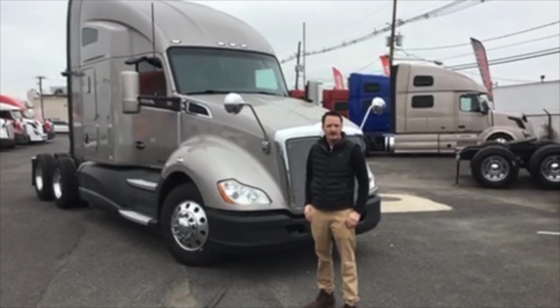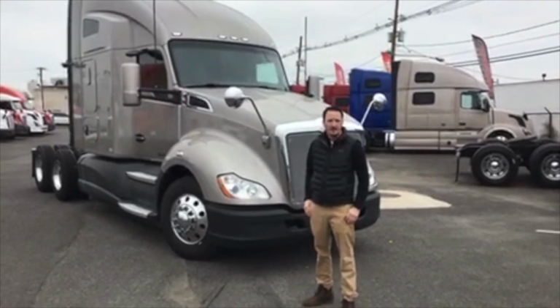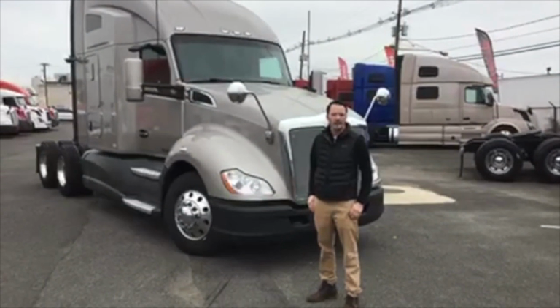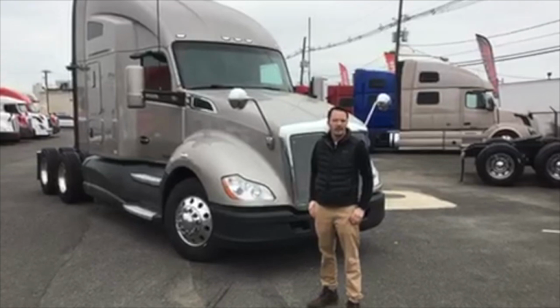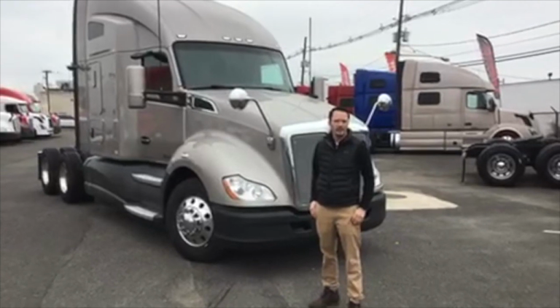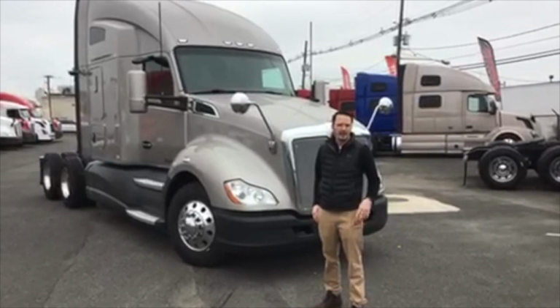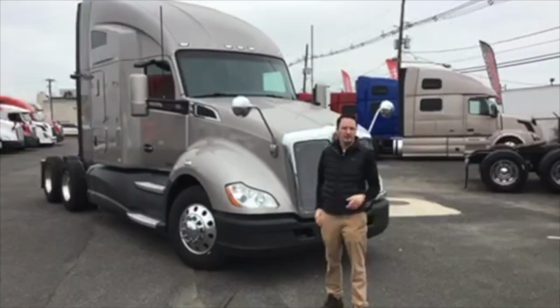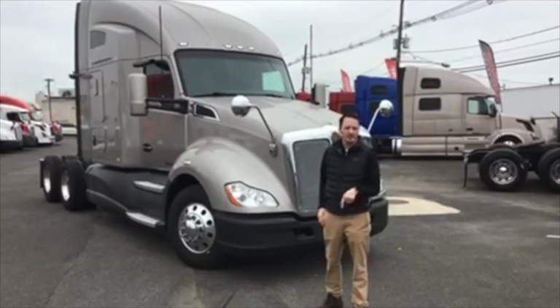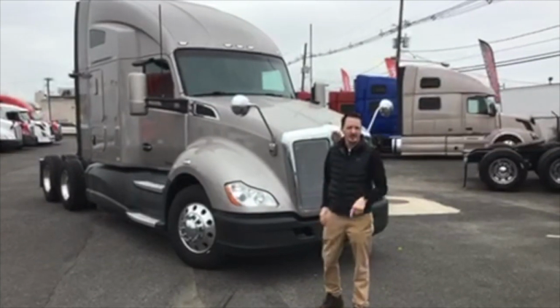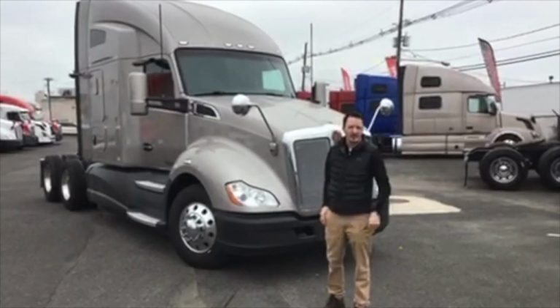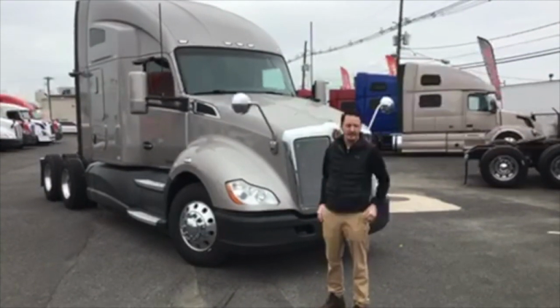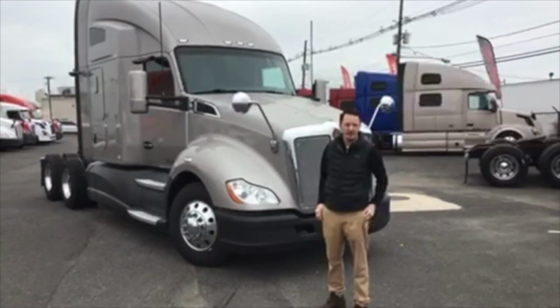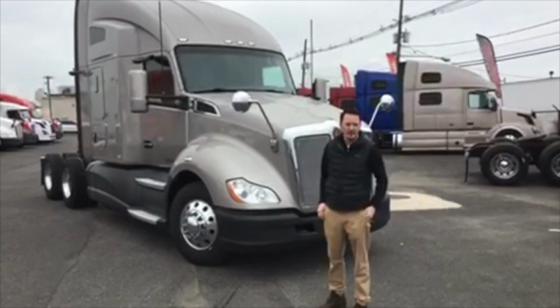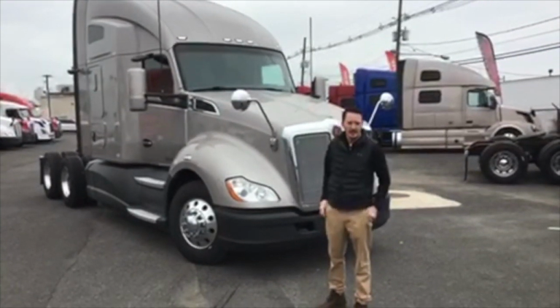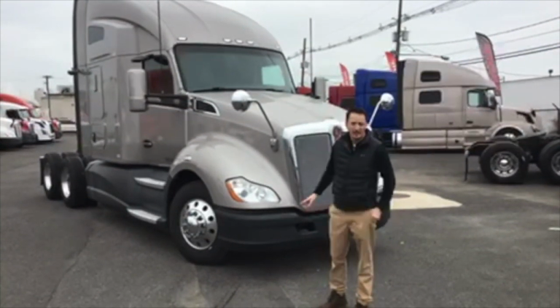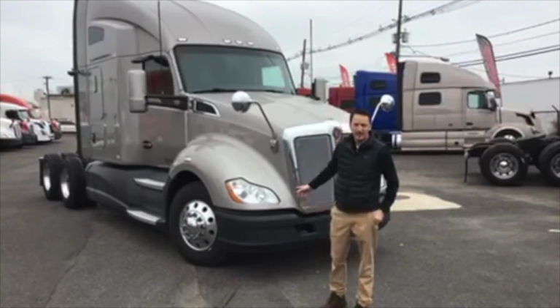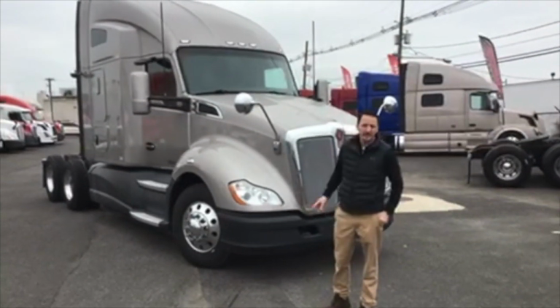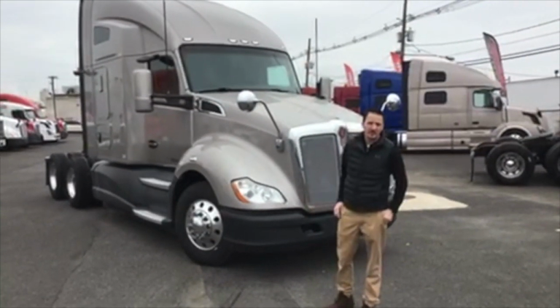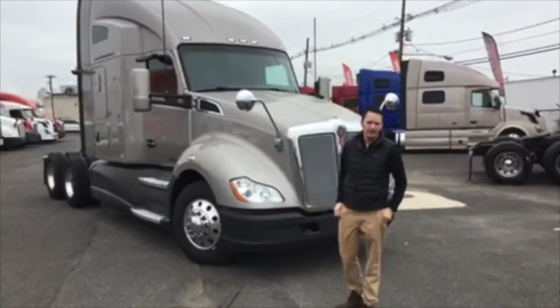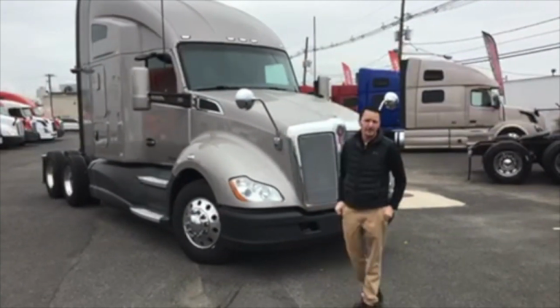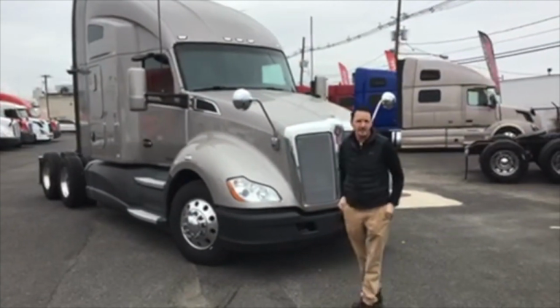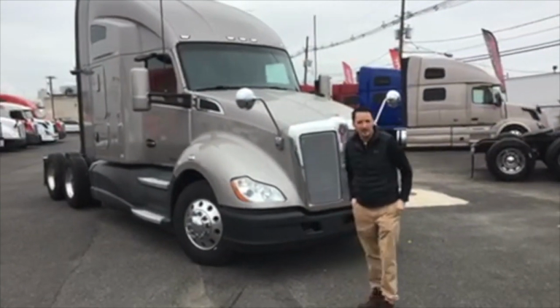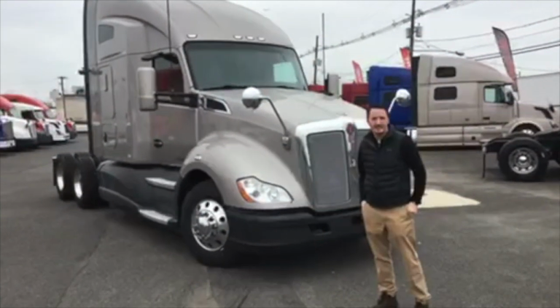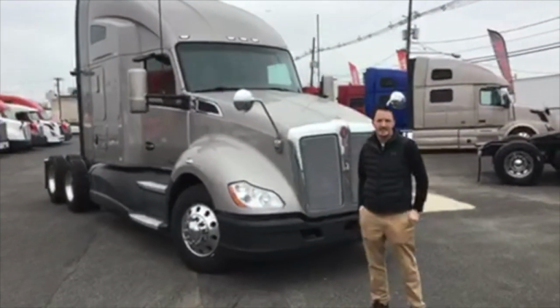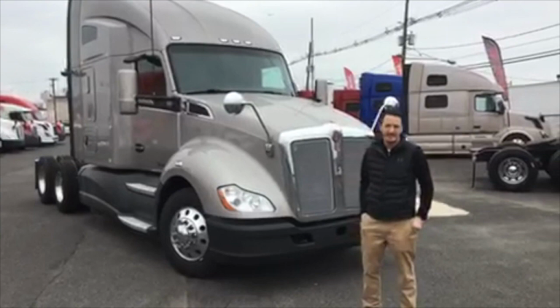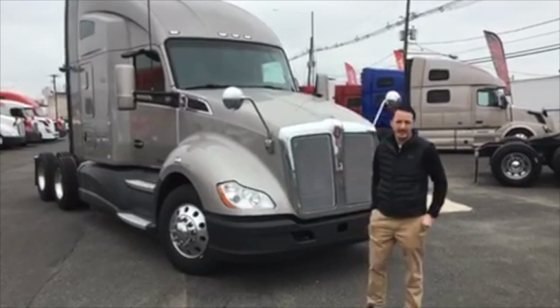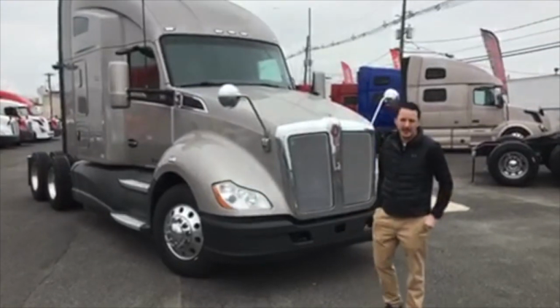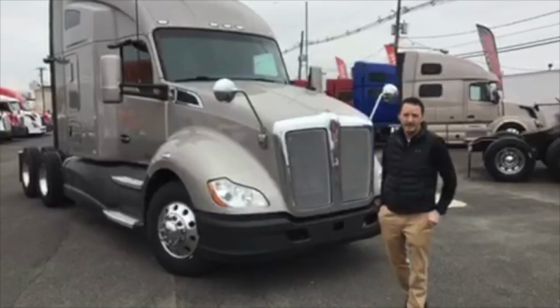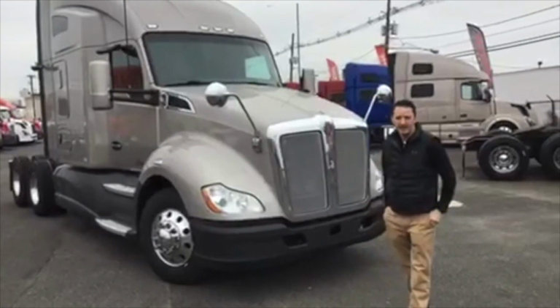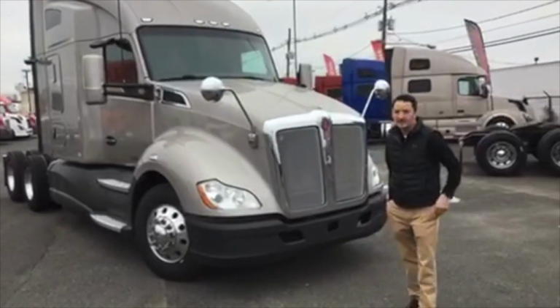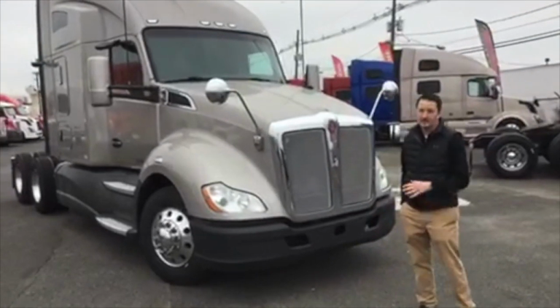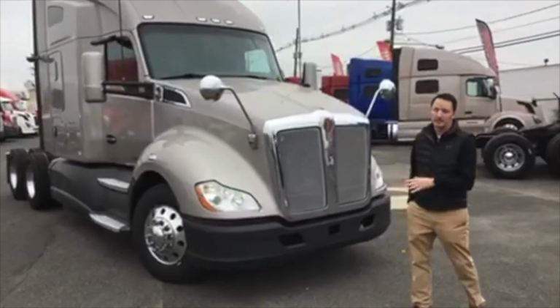Hi, I'm Kevin from Aero Truck Sales here in Elizabeth, New Jersey. Let me tell you about this 2014 Kenworth T680 we have. This is a beauty.